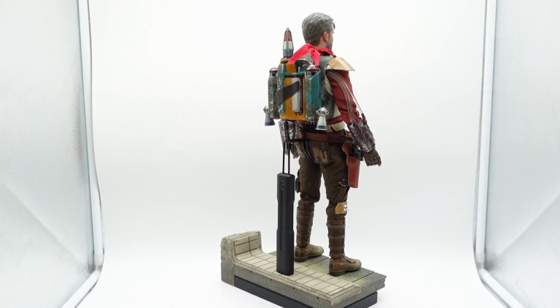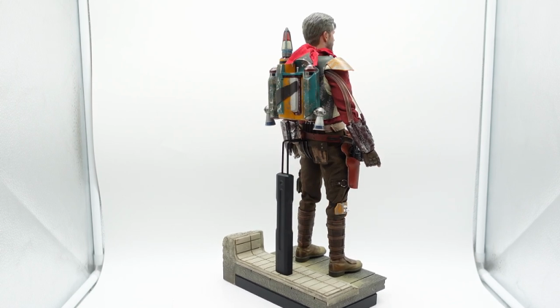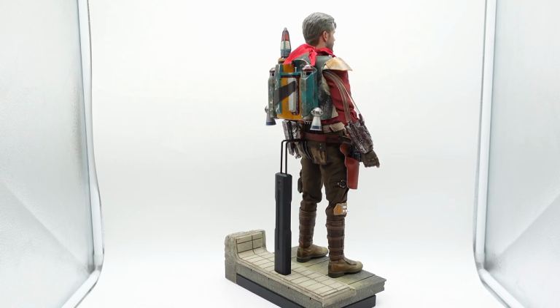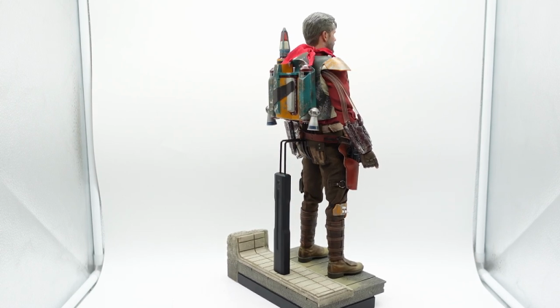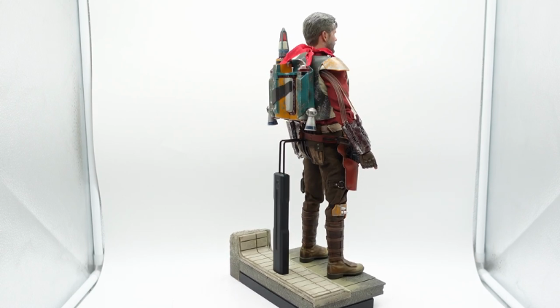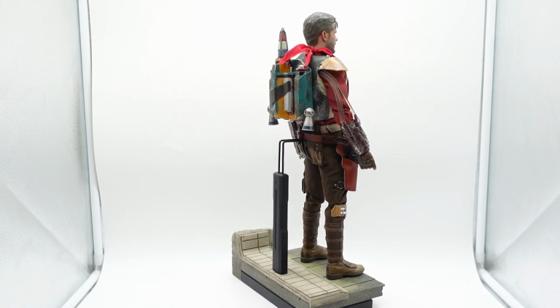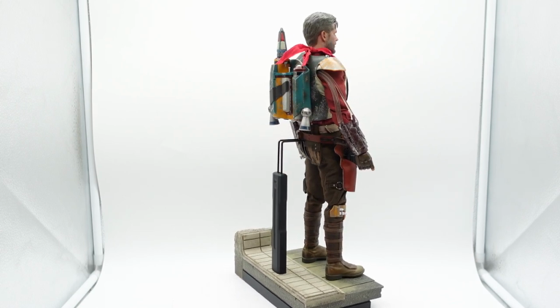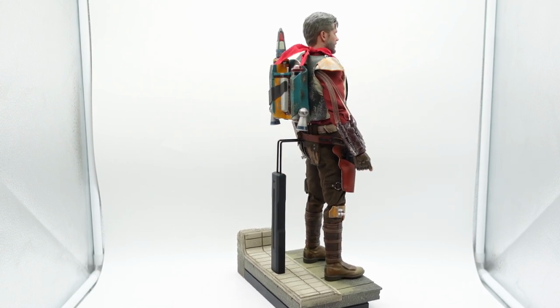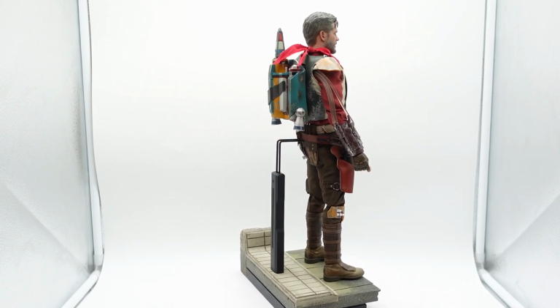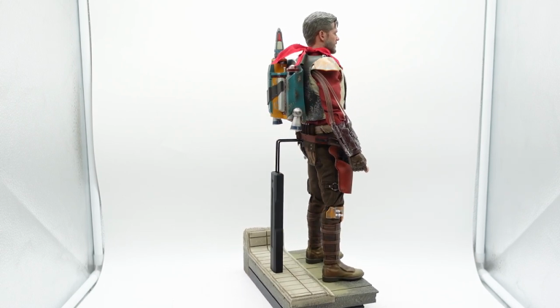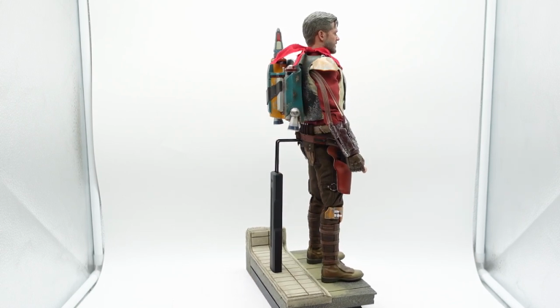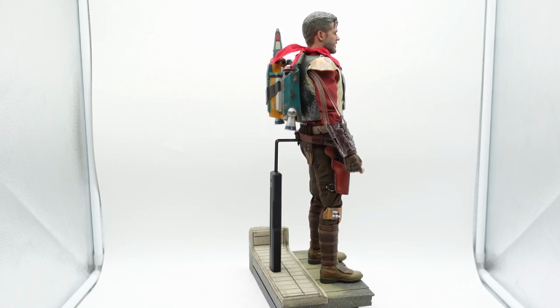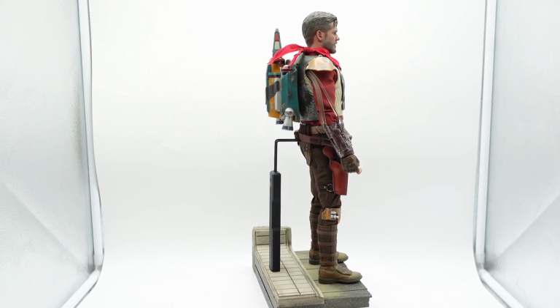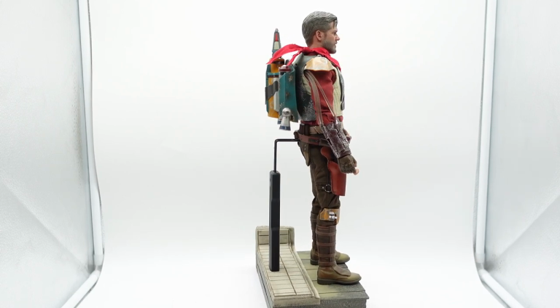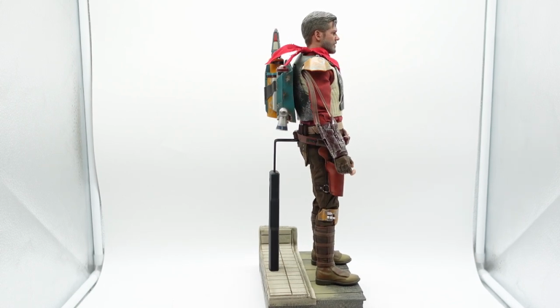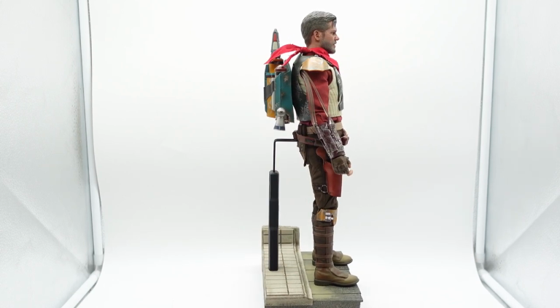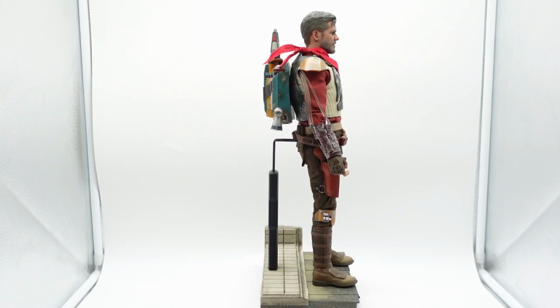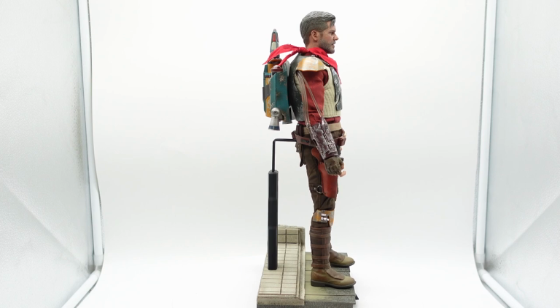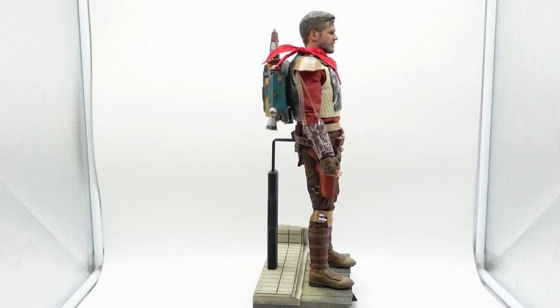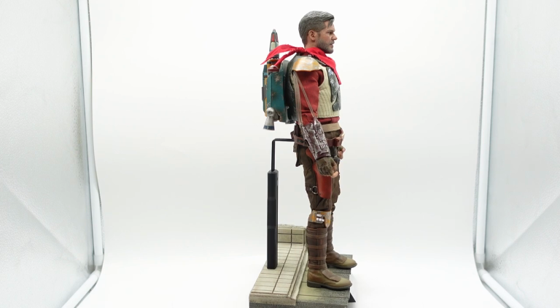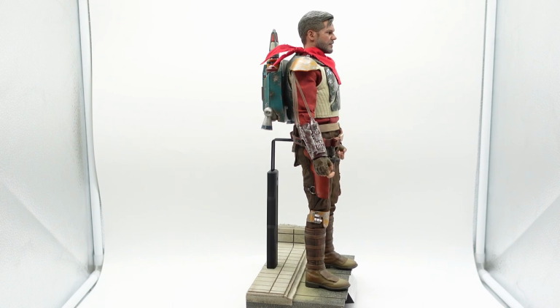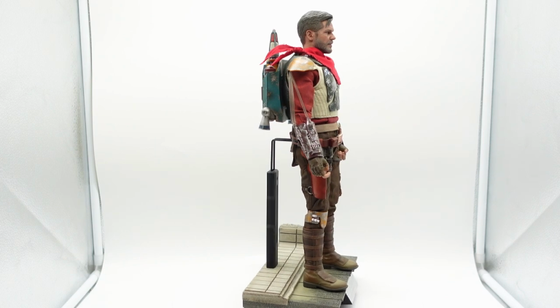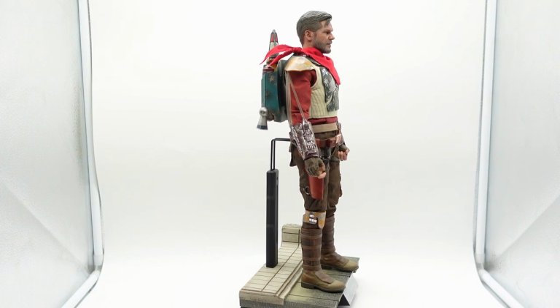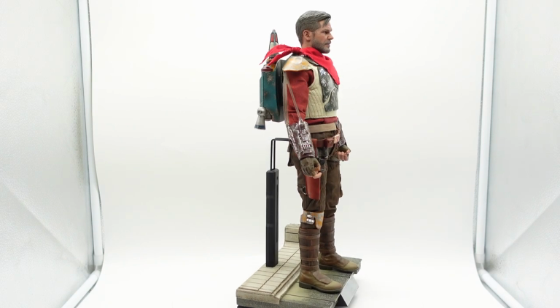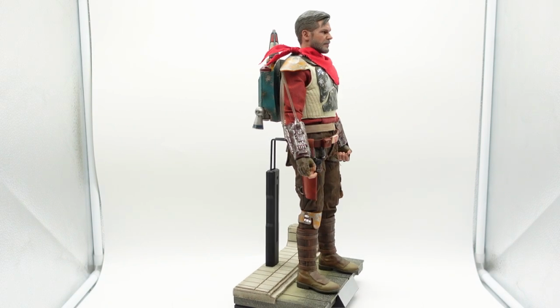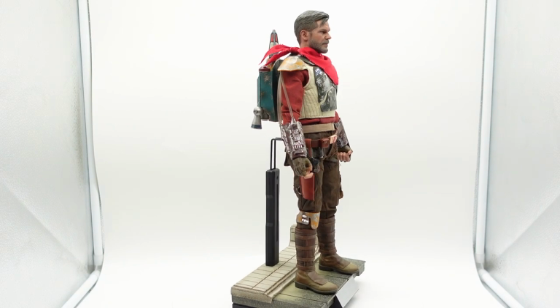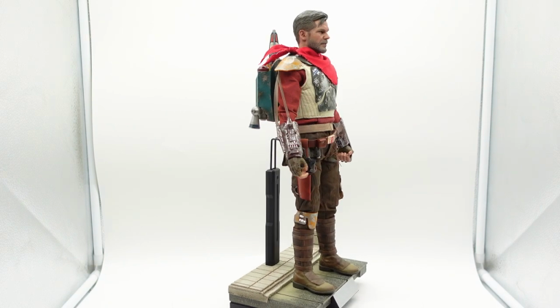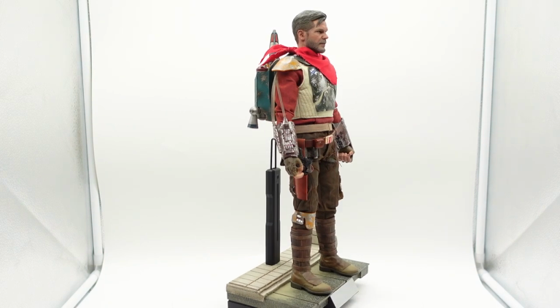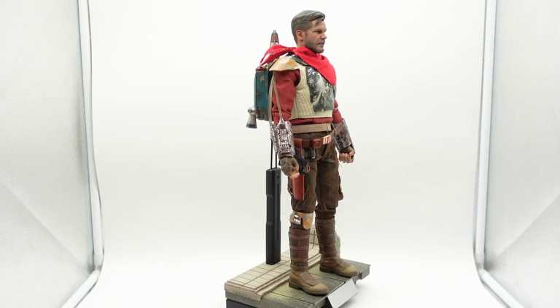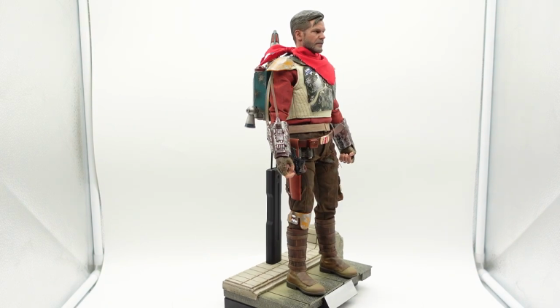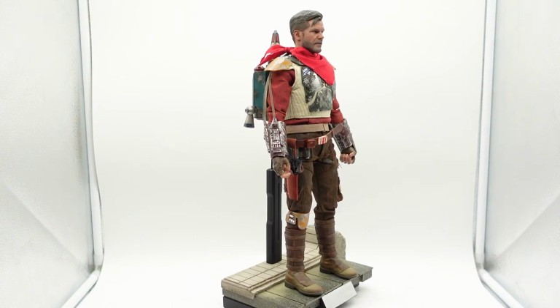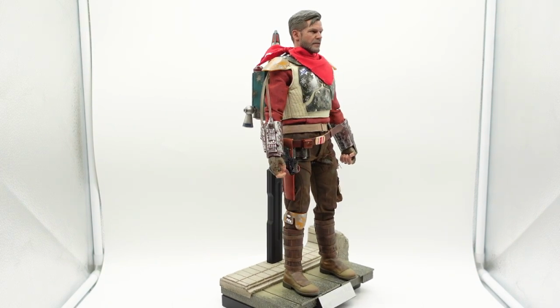The head sculpt I'll get into a little bit later, but all in all I am very happy with this figure and I don't regret getting it.